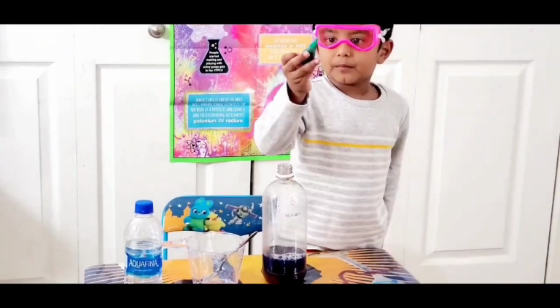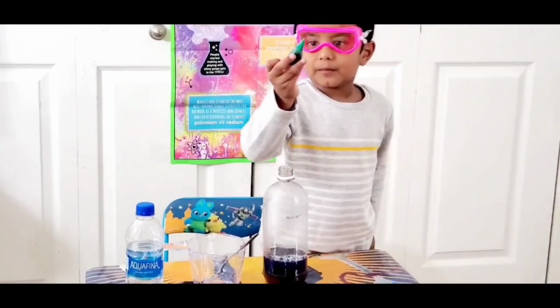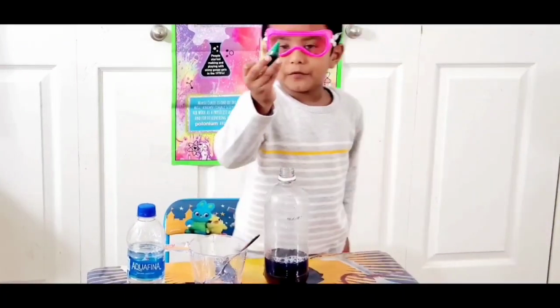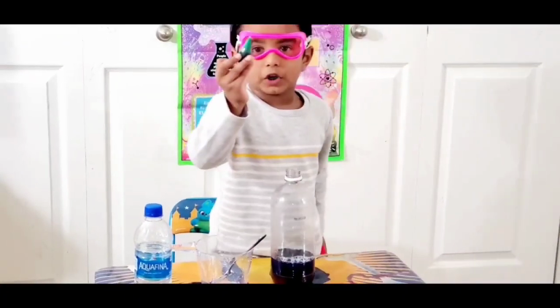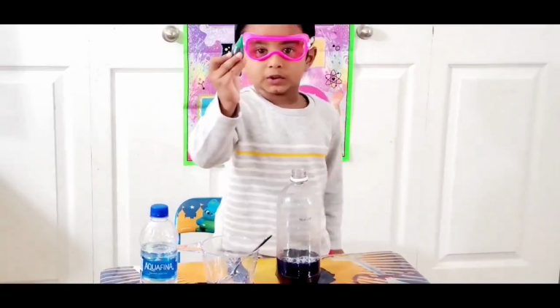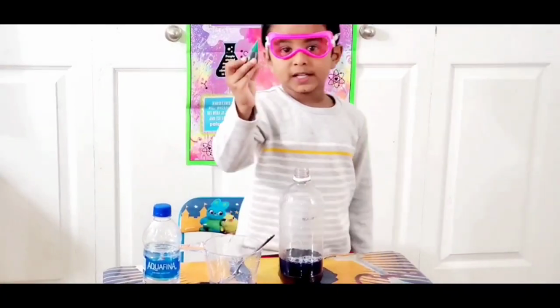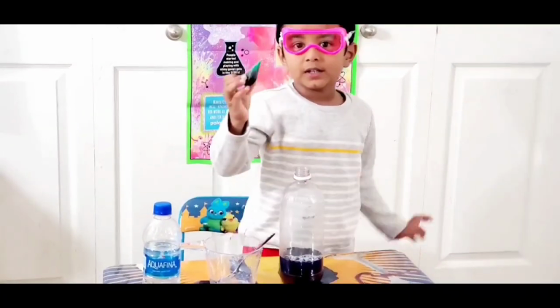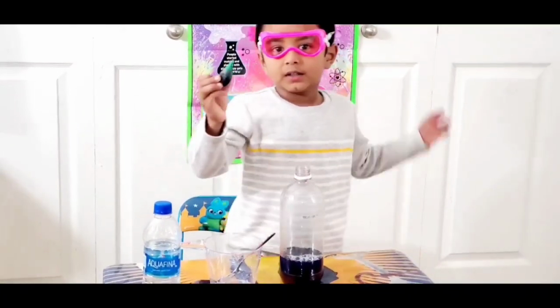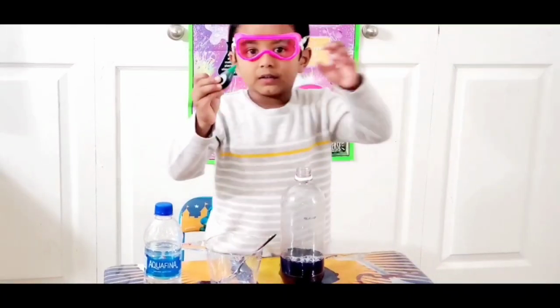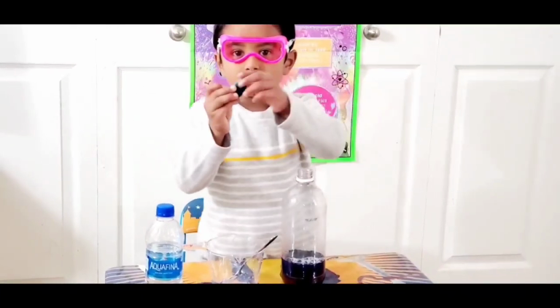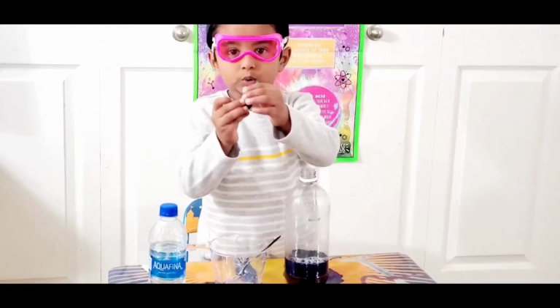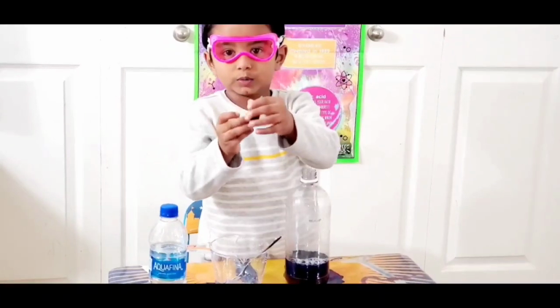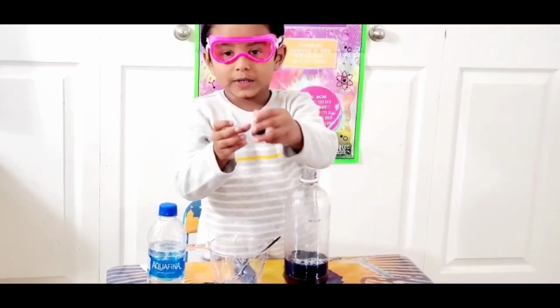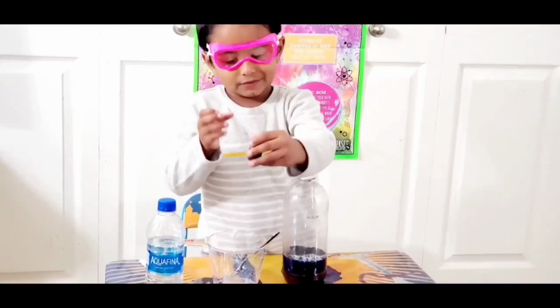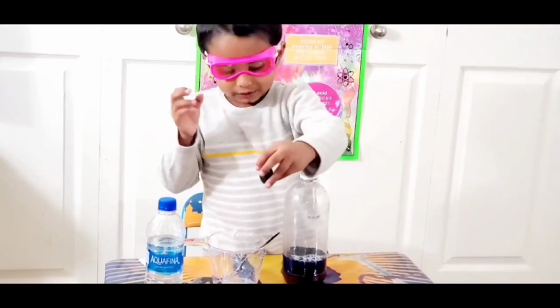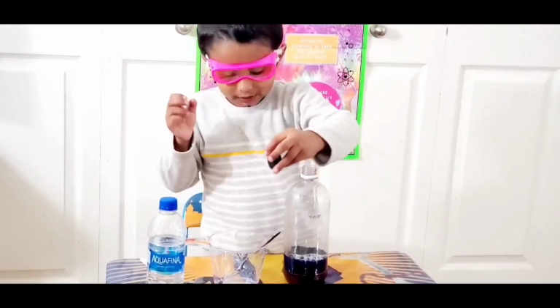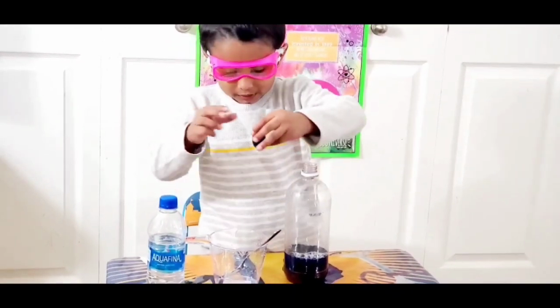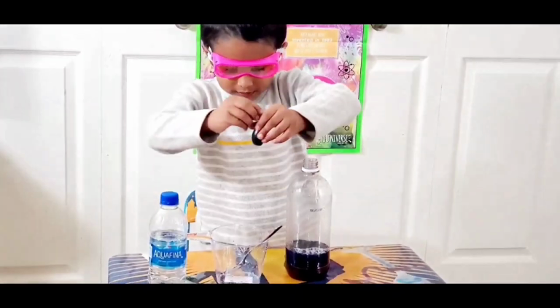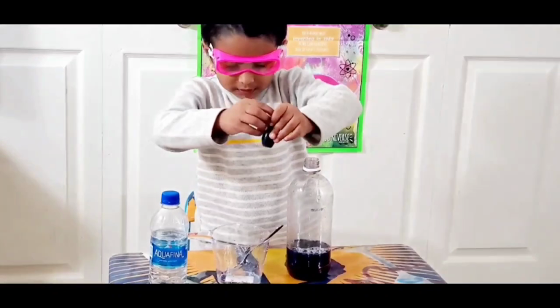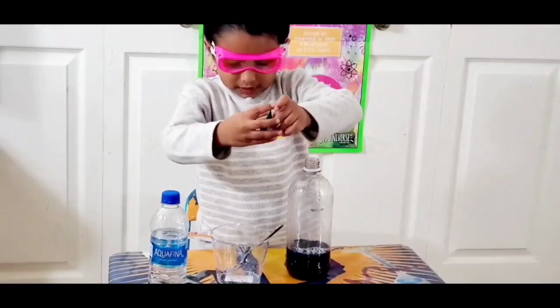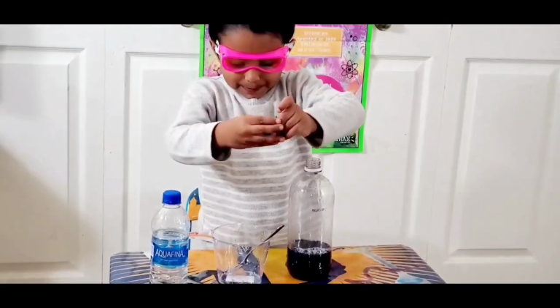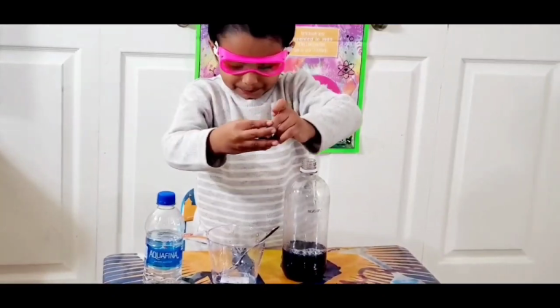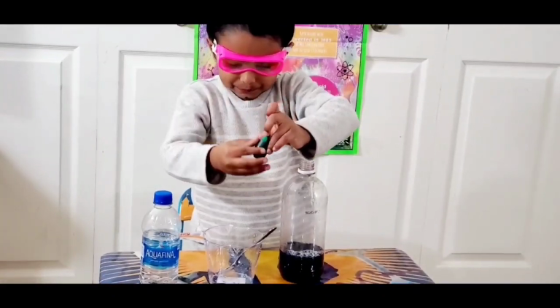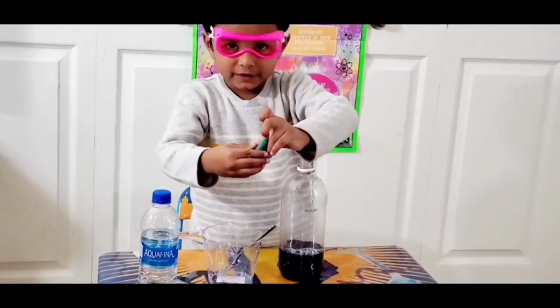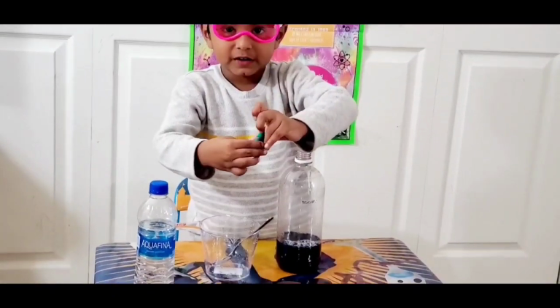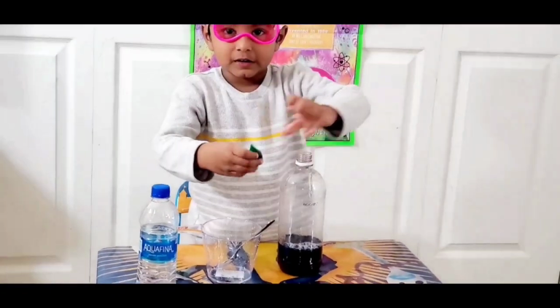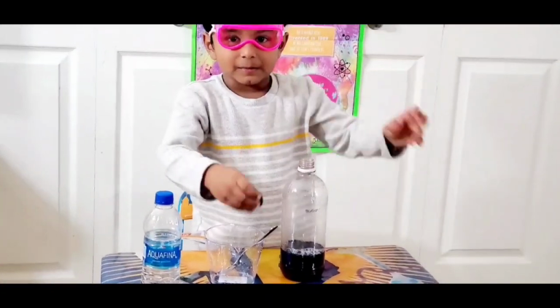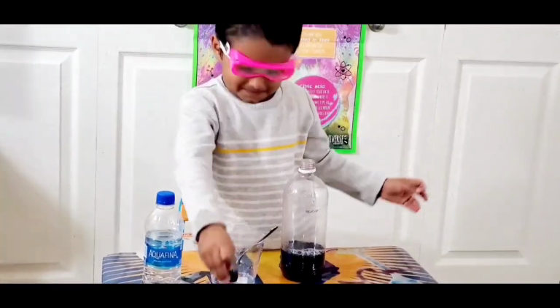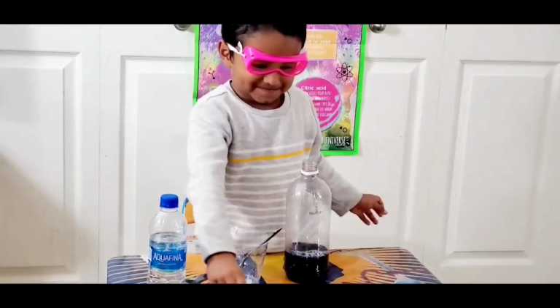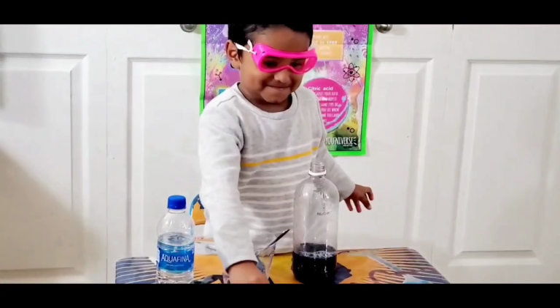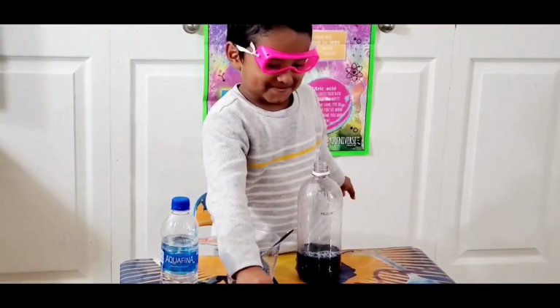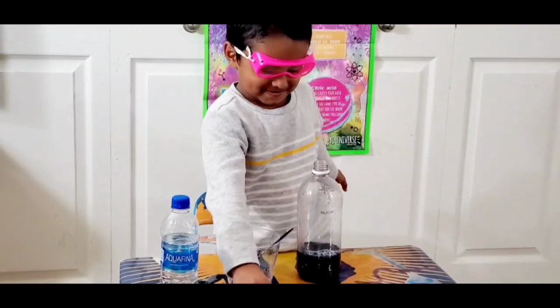Food coloring. So you're using your green food colors to get a green color water? Yes. Okay.